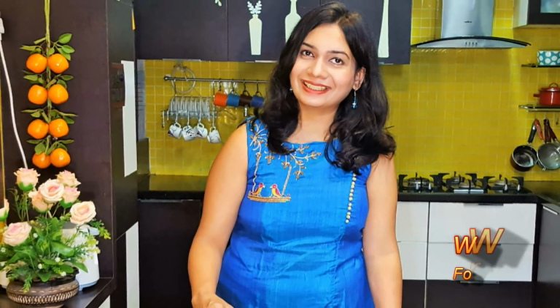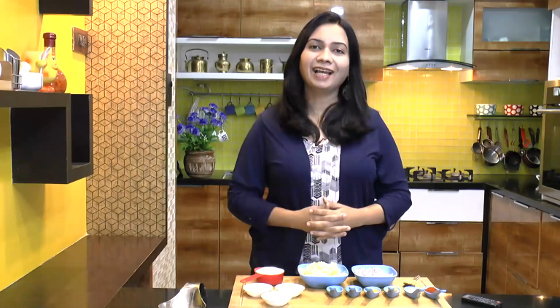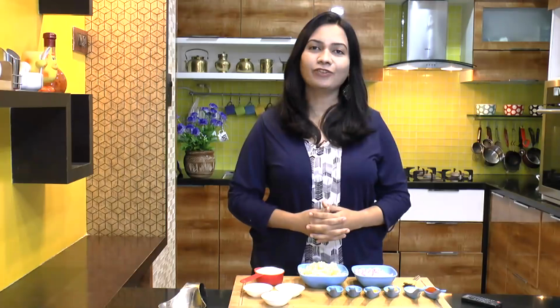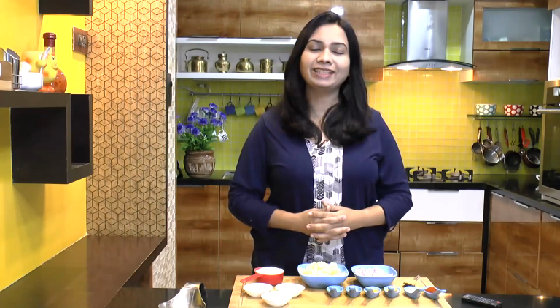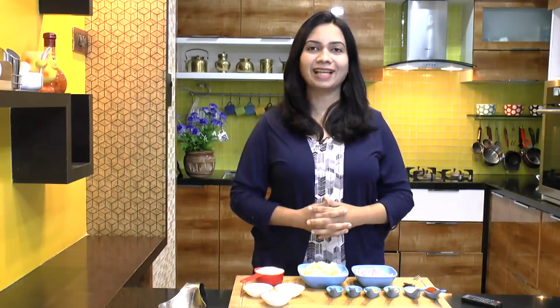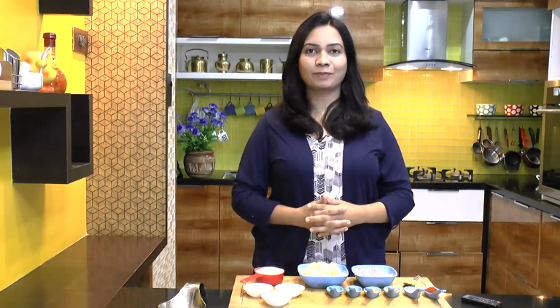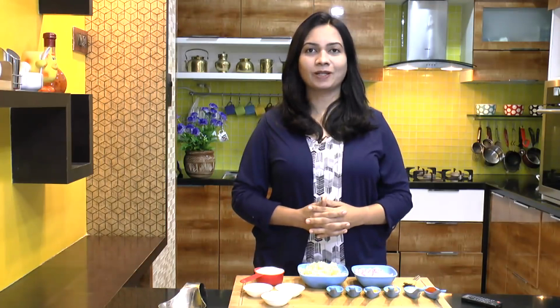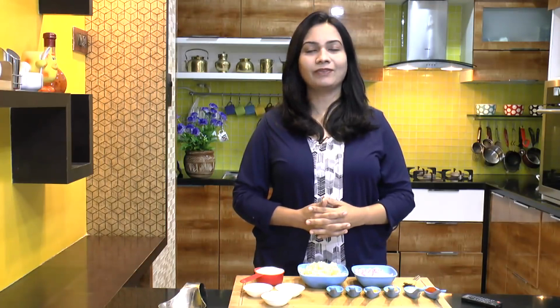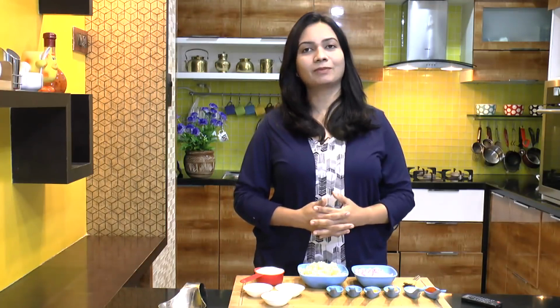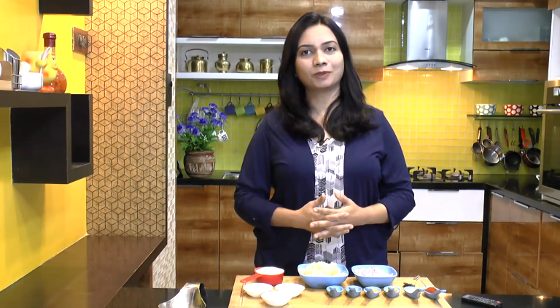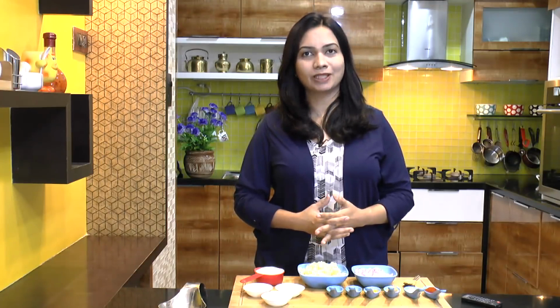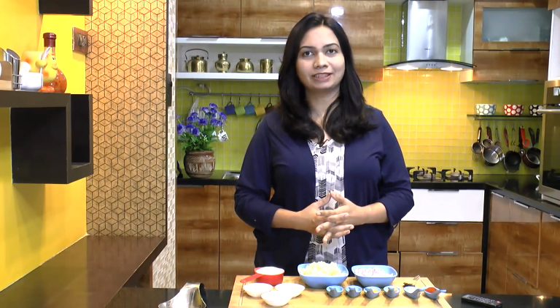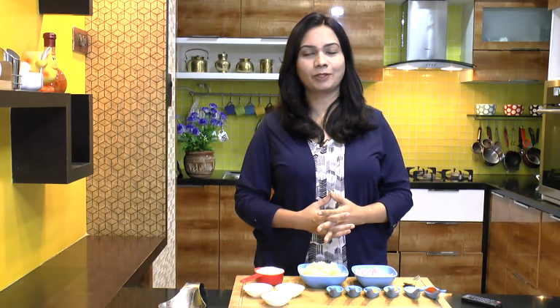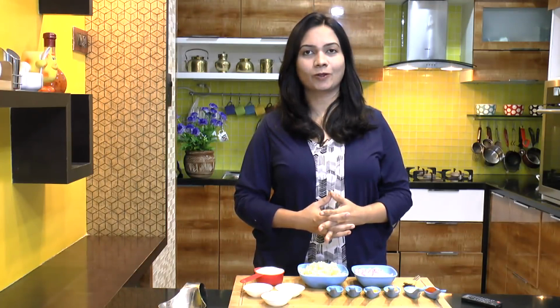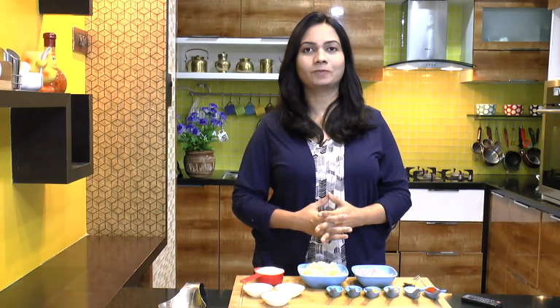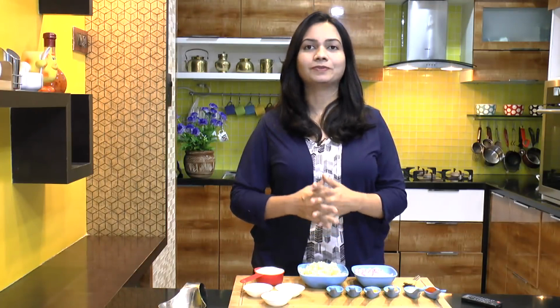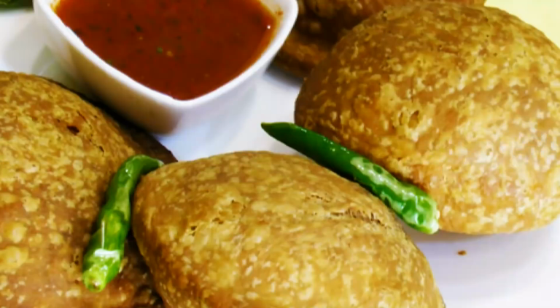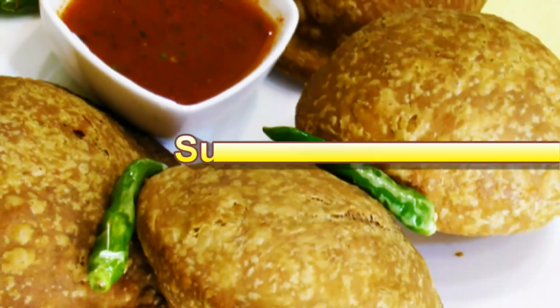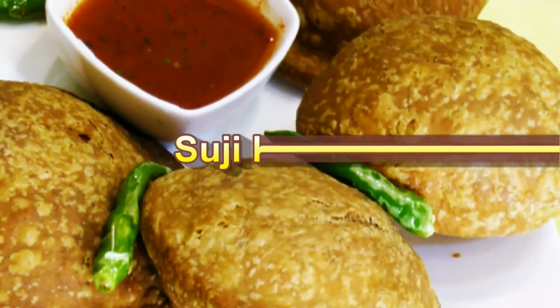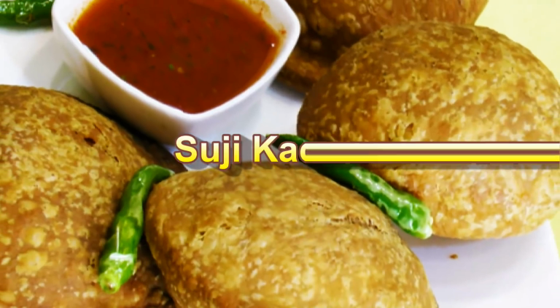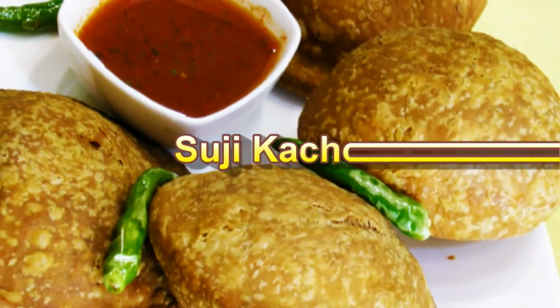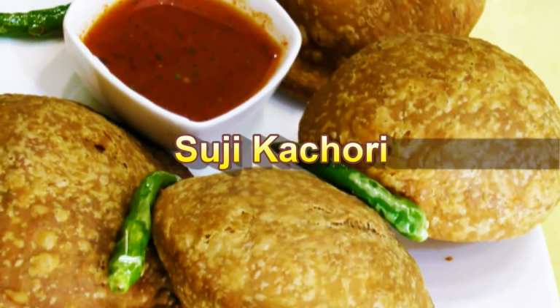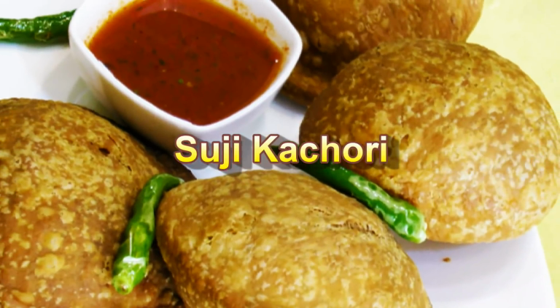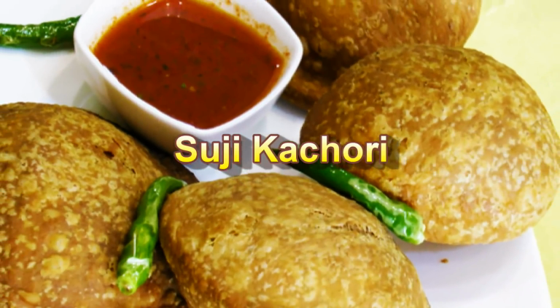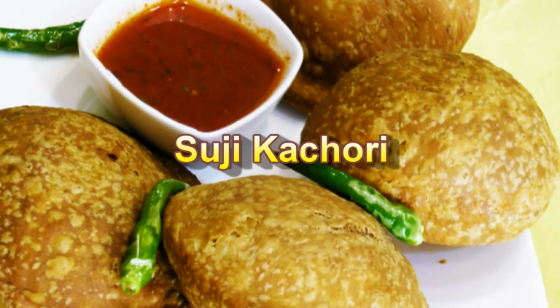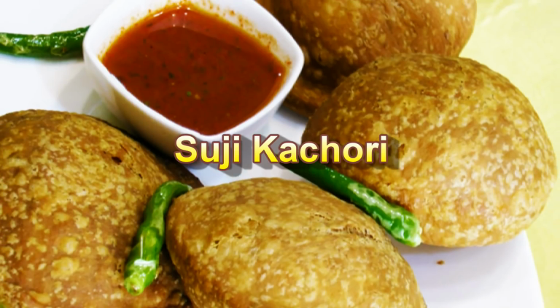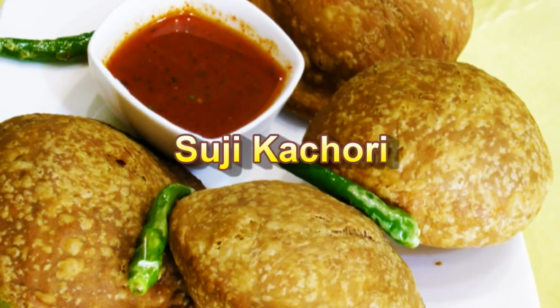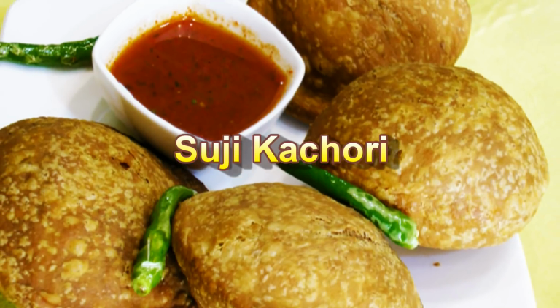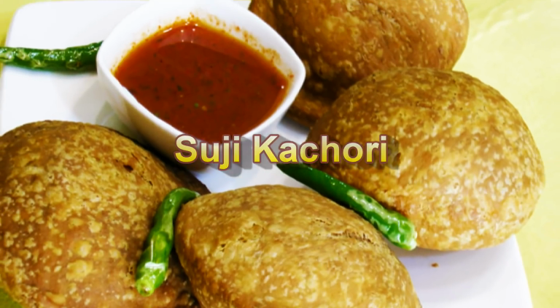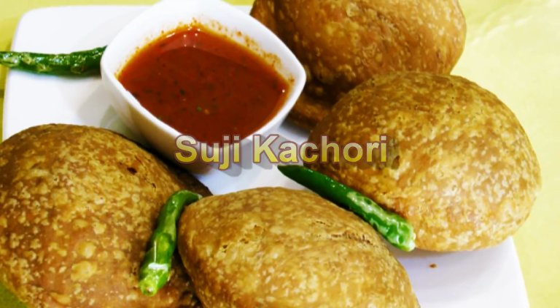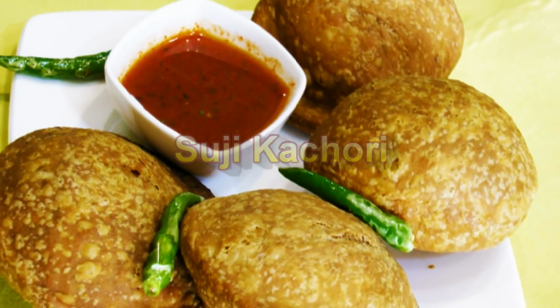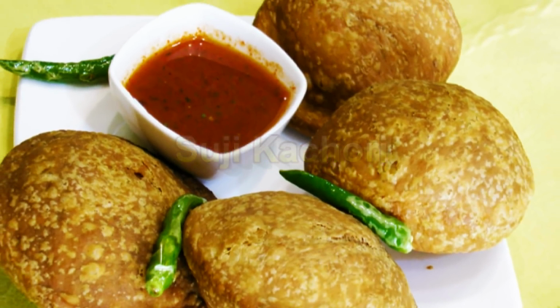Hello friends, I am Madhura. Welcome to MadhurasRecipe.com. Today I am making Crispy and Crunchy Rava Kachori.